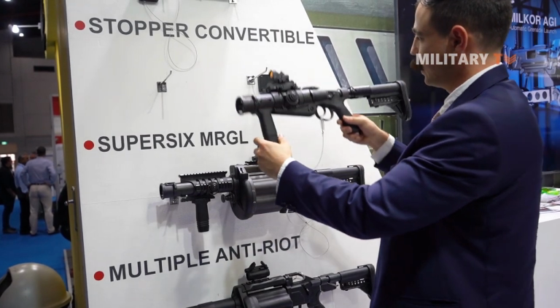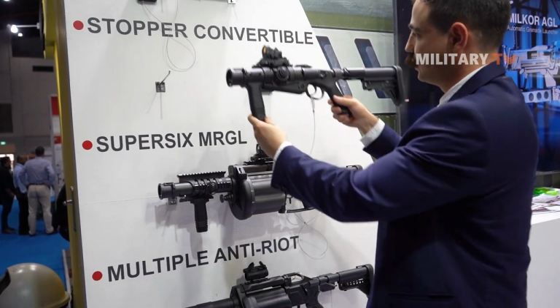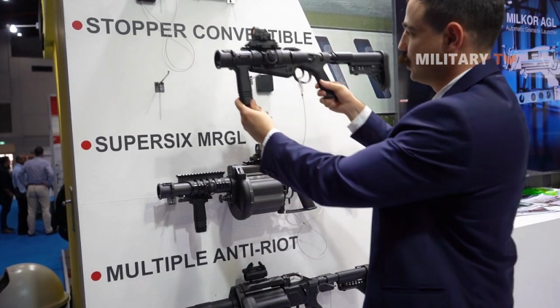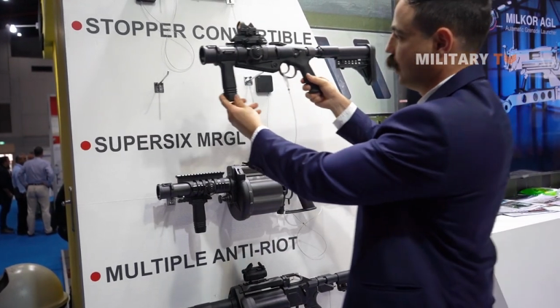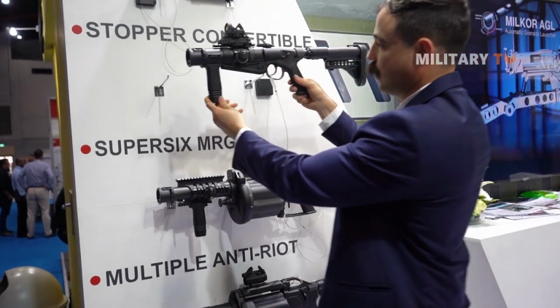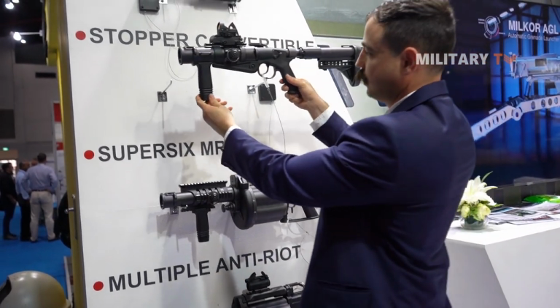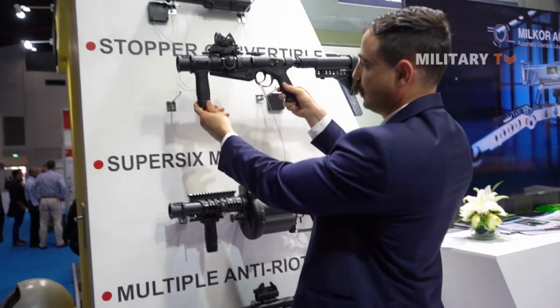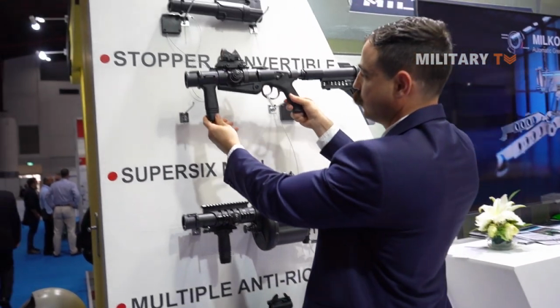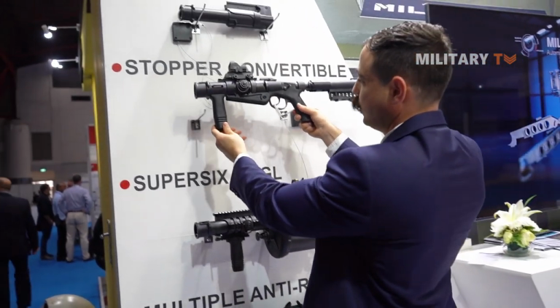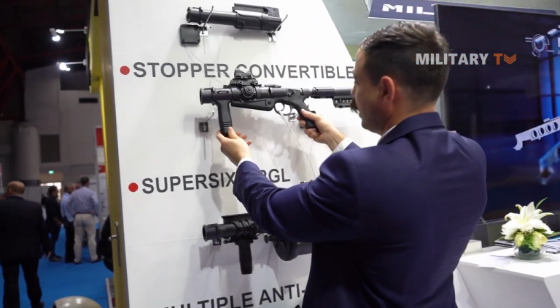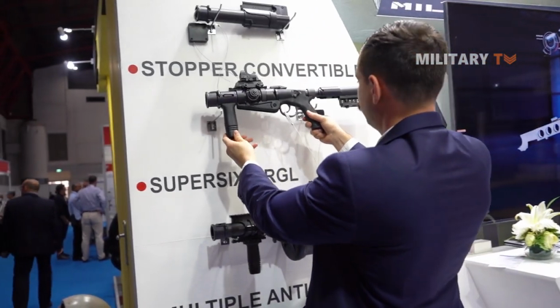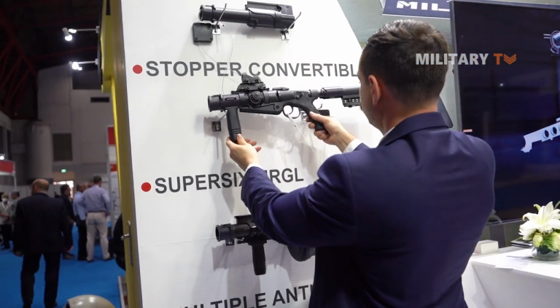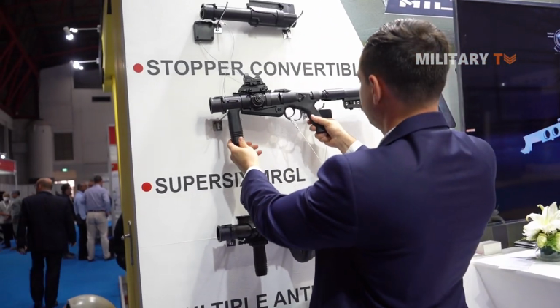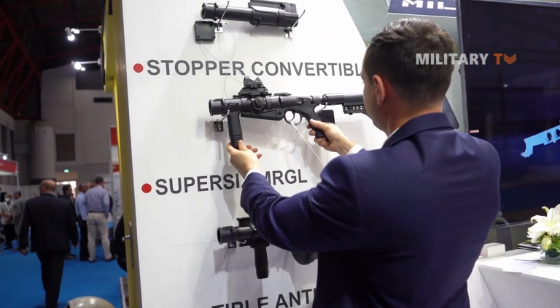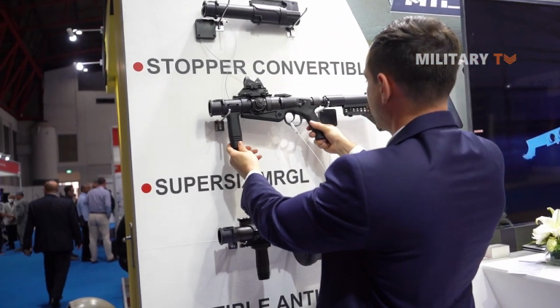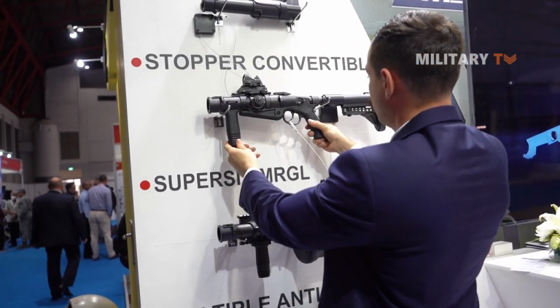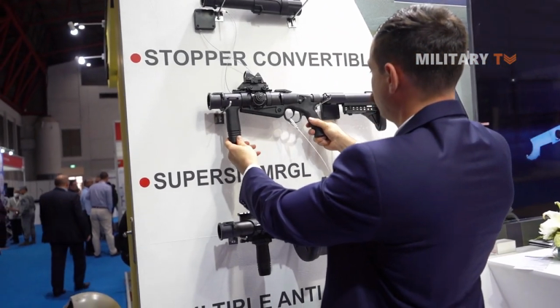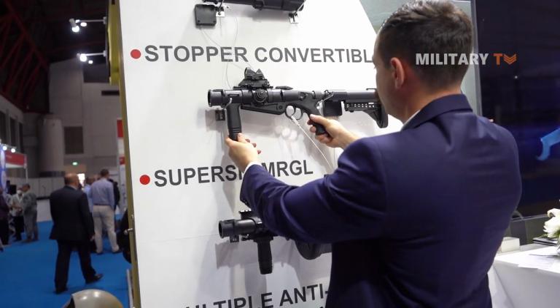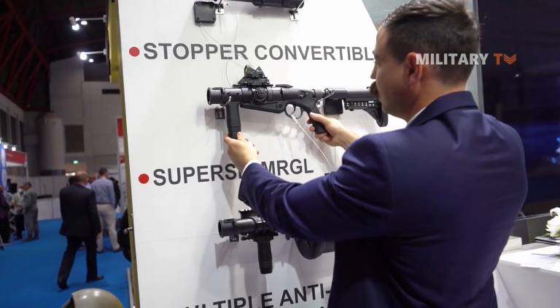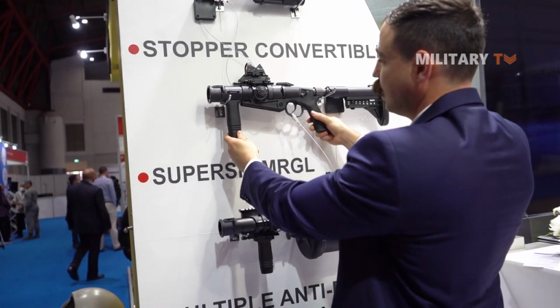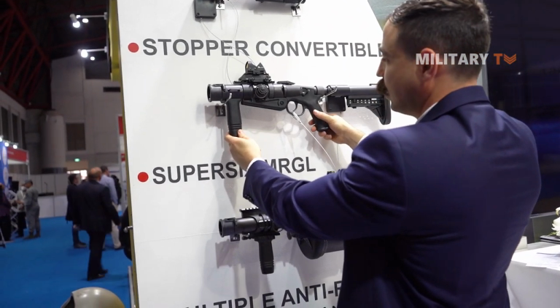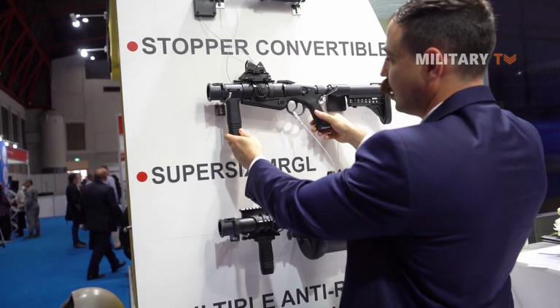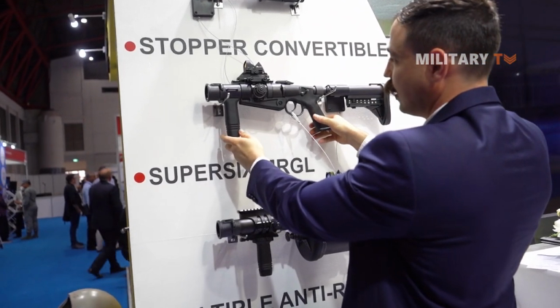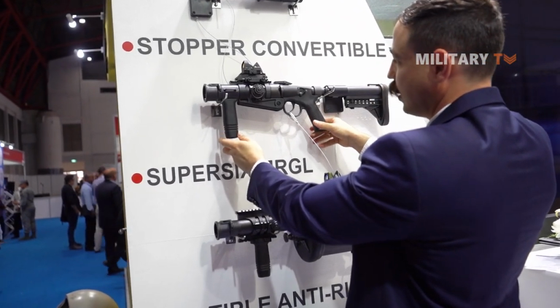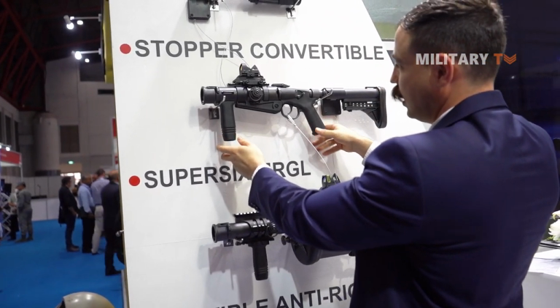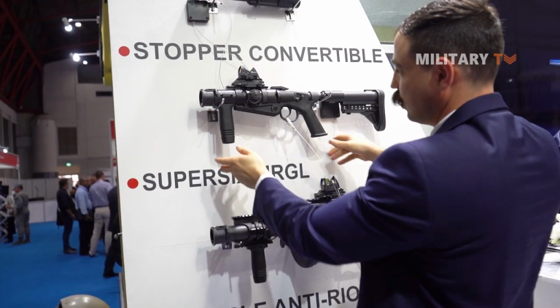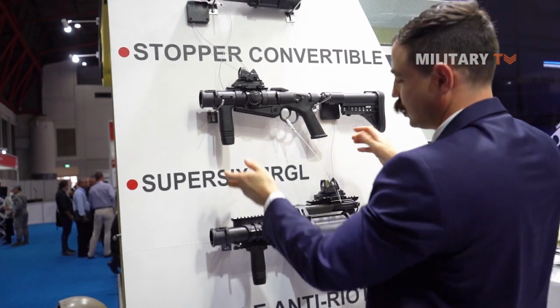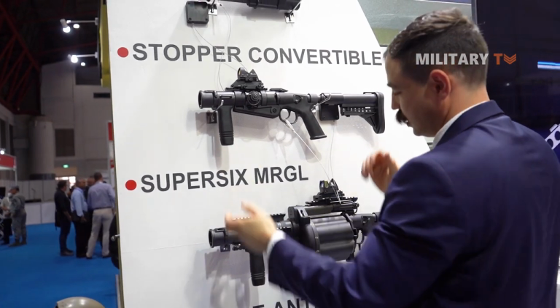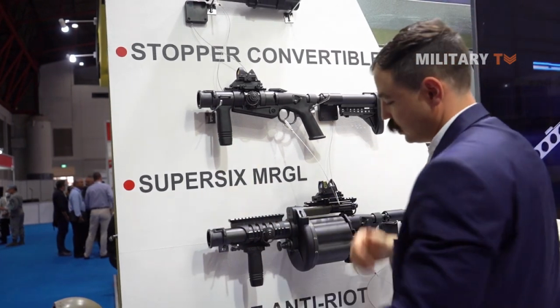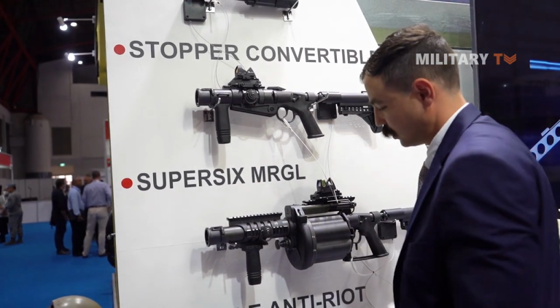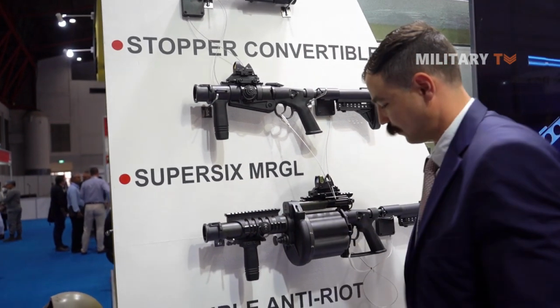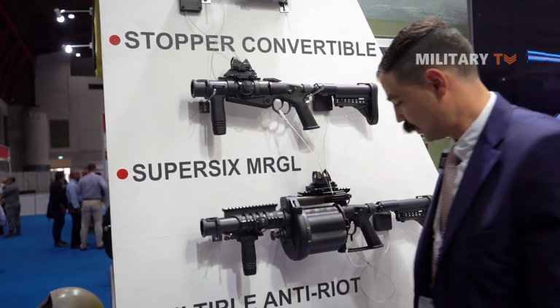That's what we have in terms of our grenade launcher offerings.